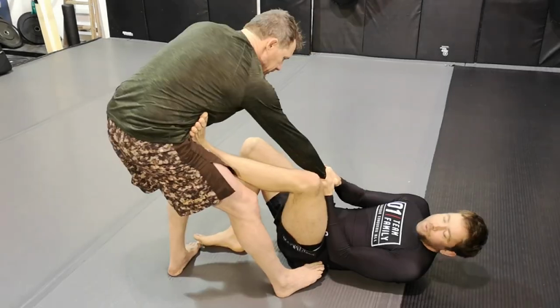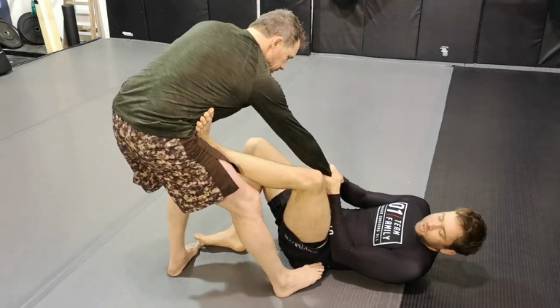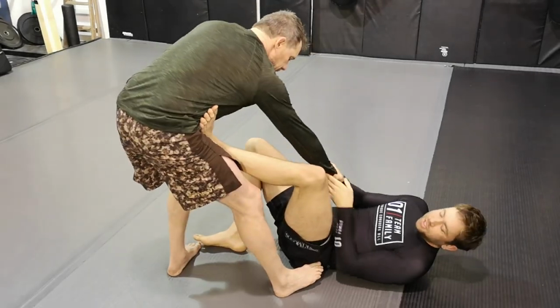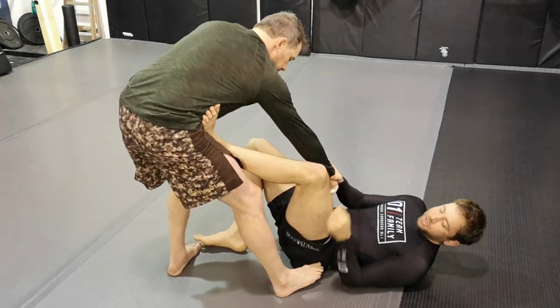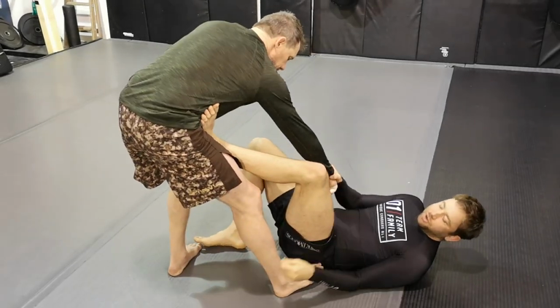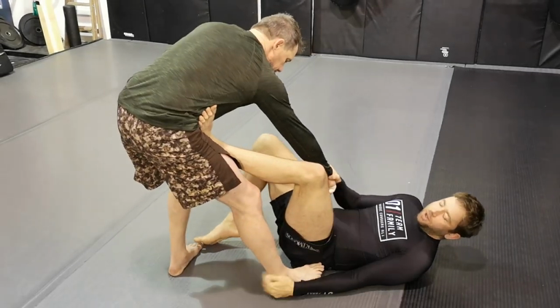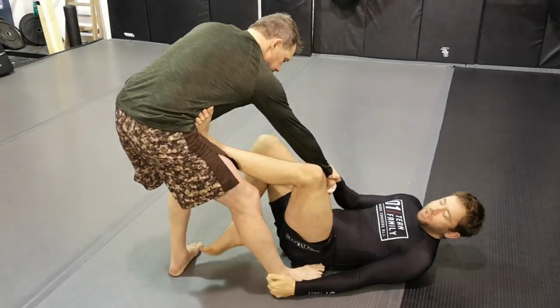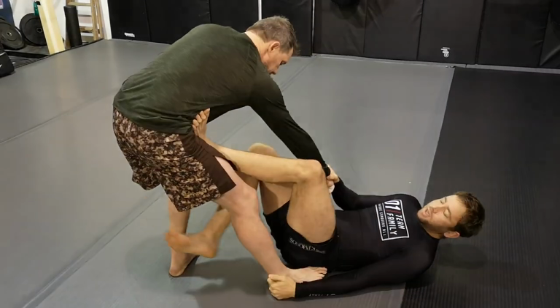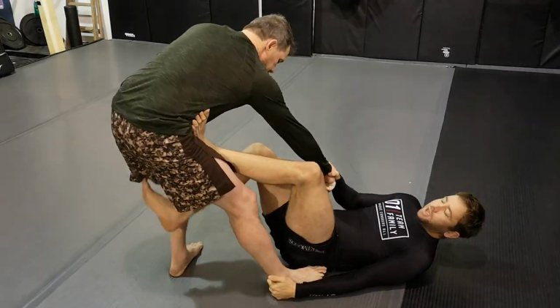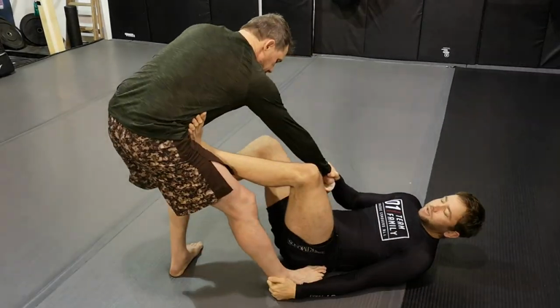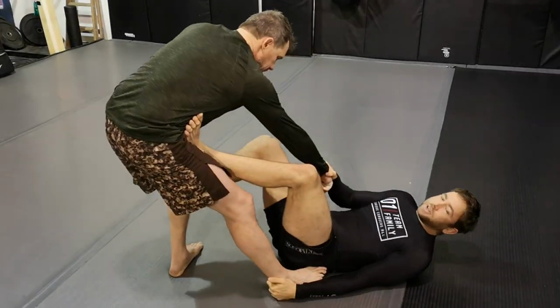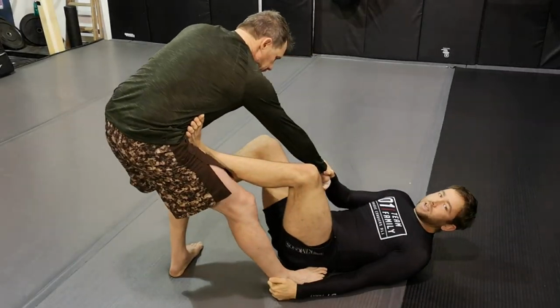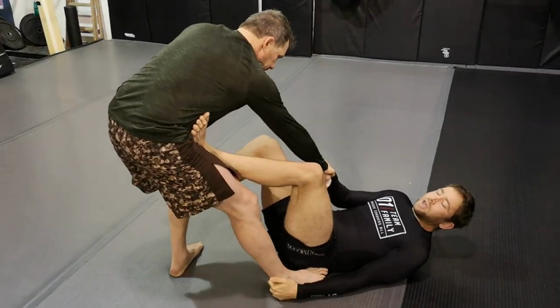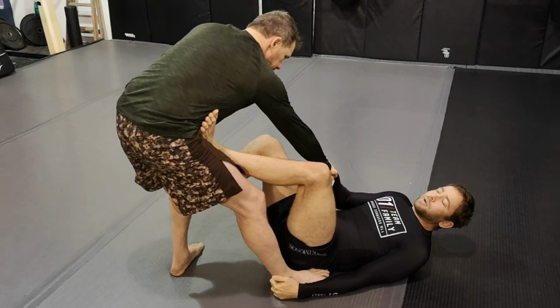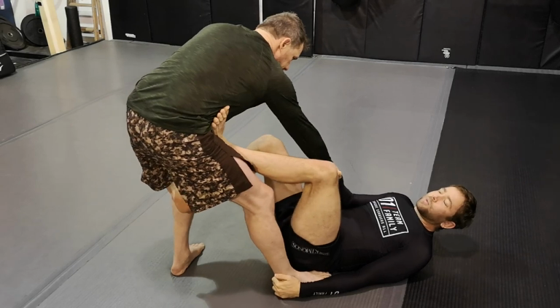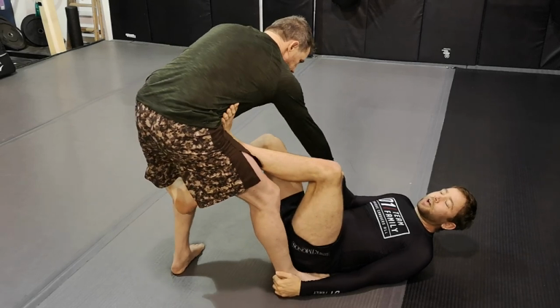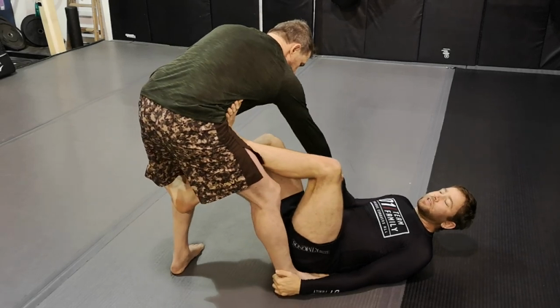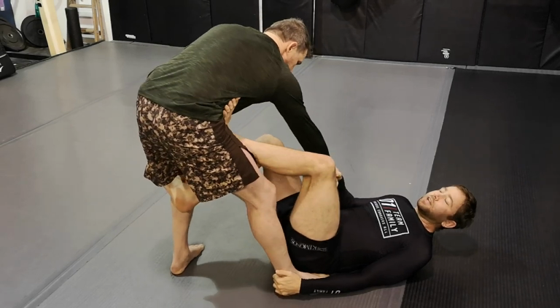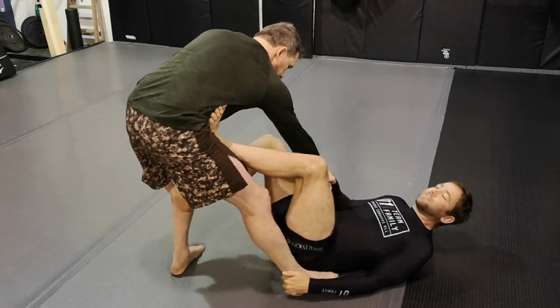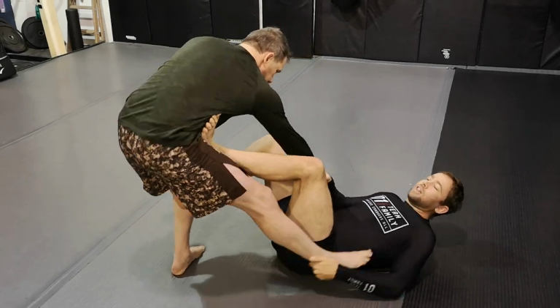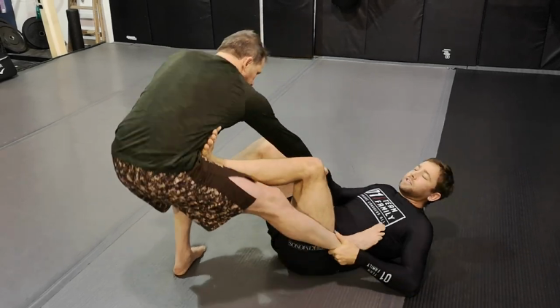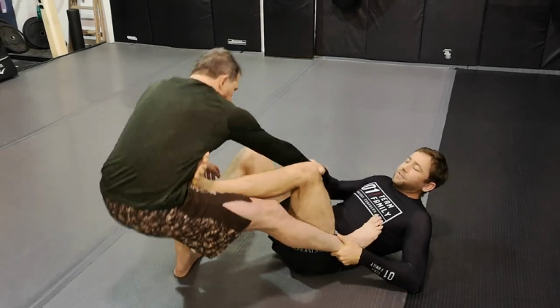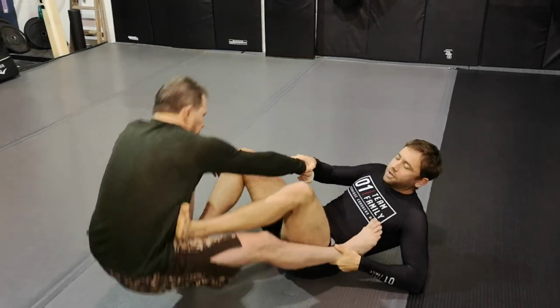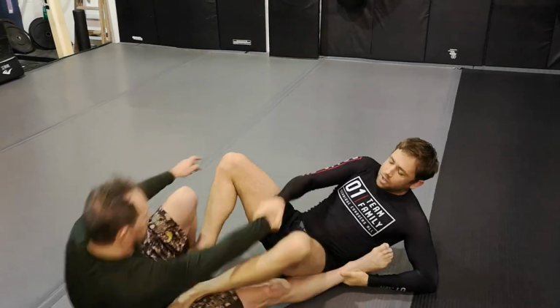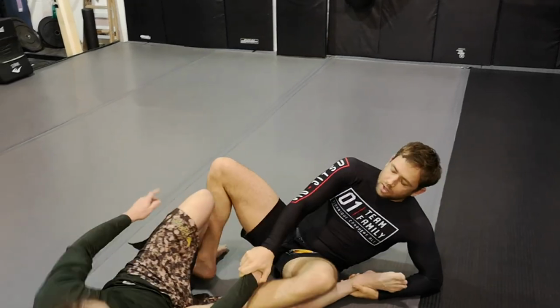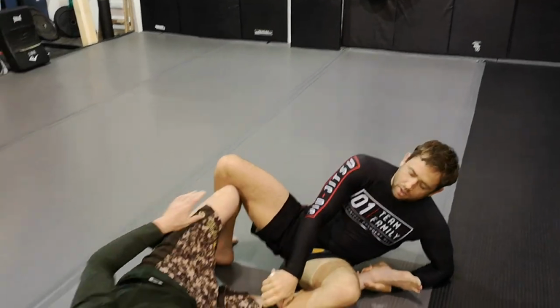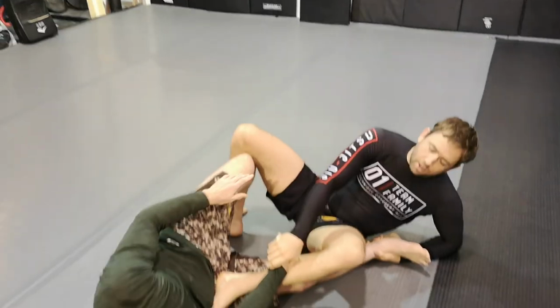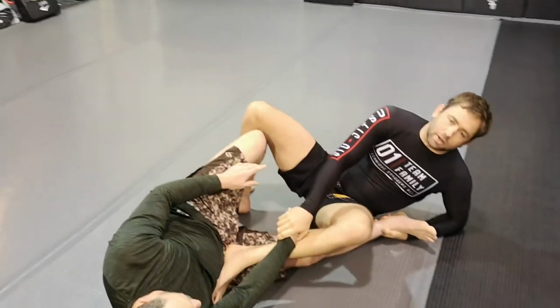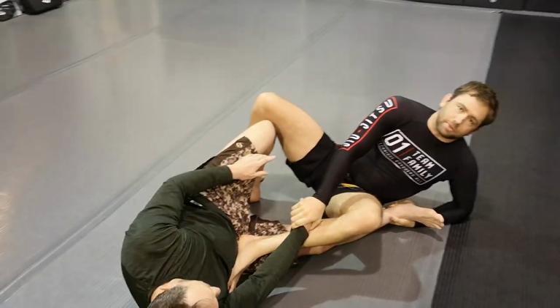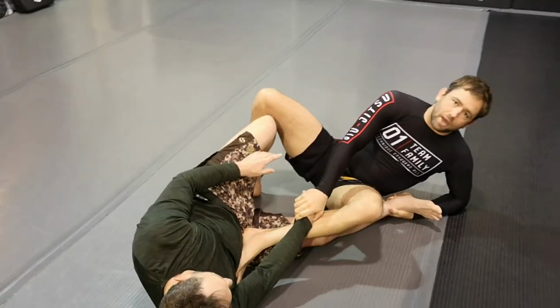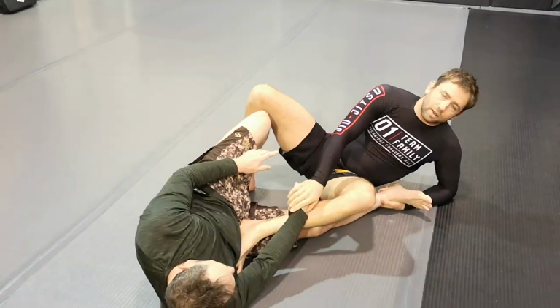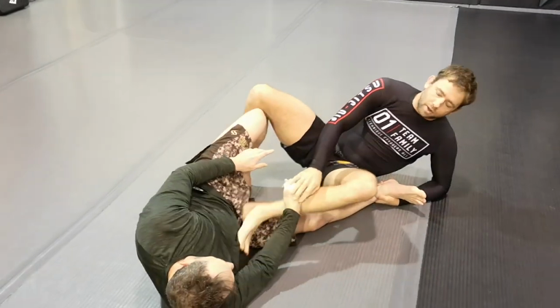If I want to transition into the tripod — ankle, knee — then we're working on the basic idea of elevating his foot and bringing him to the mat.